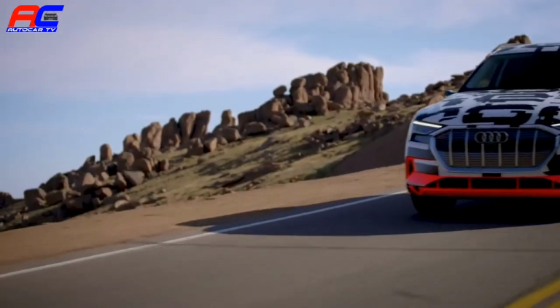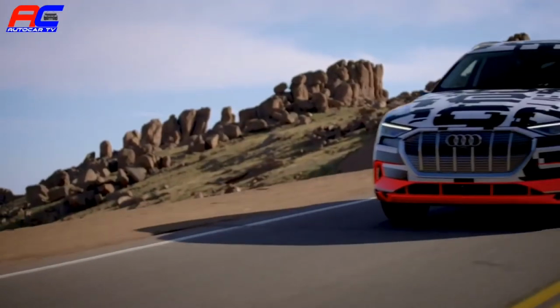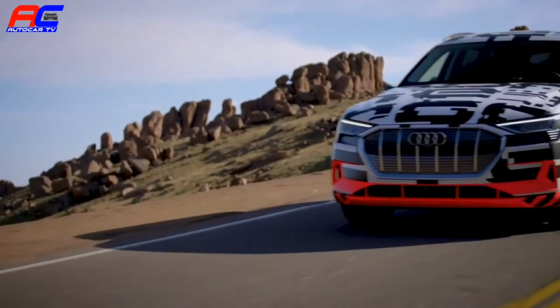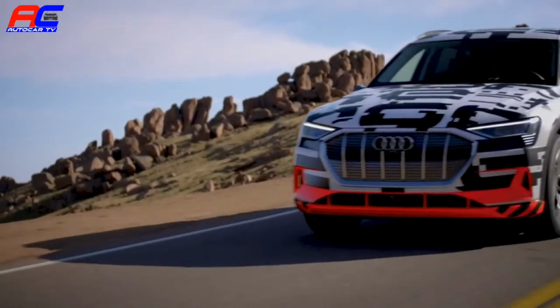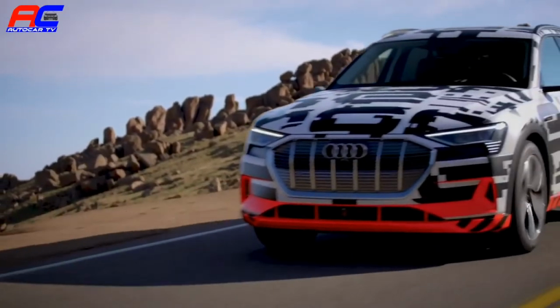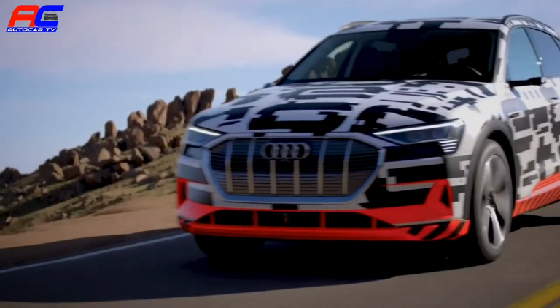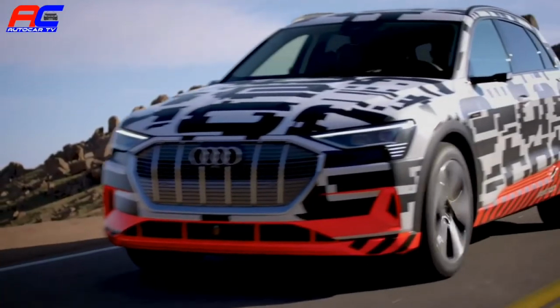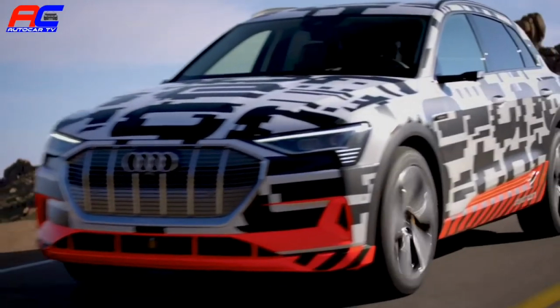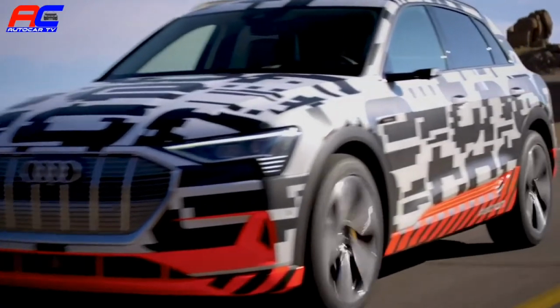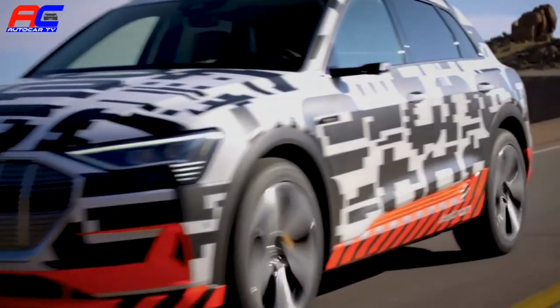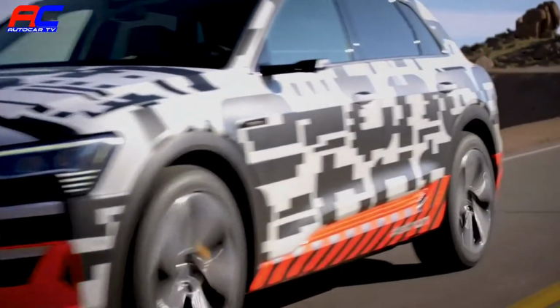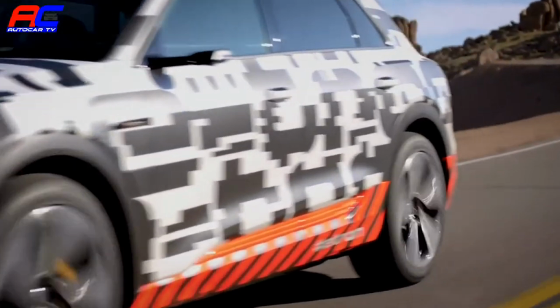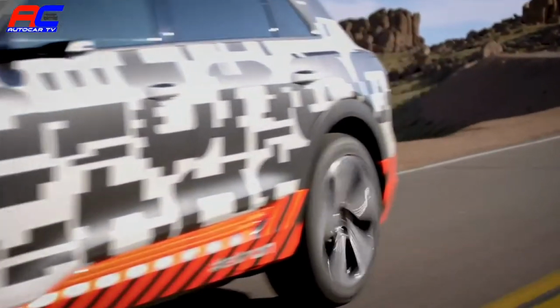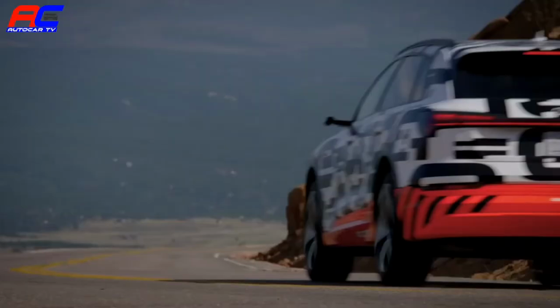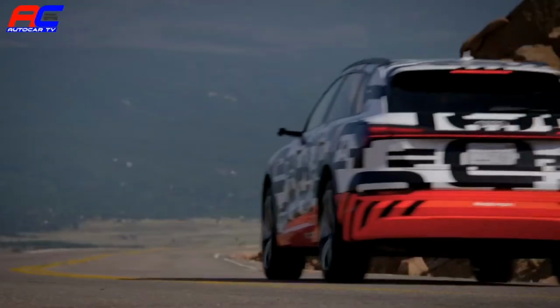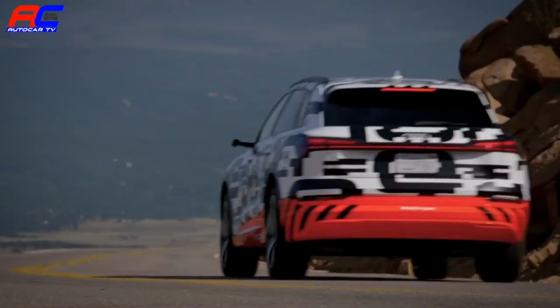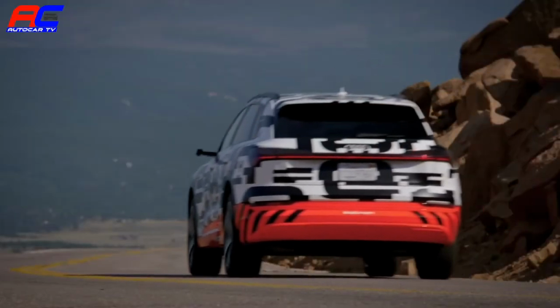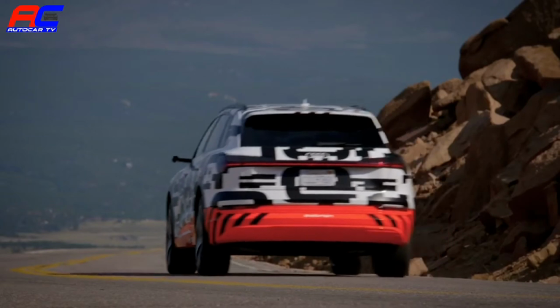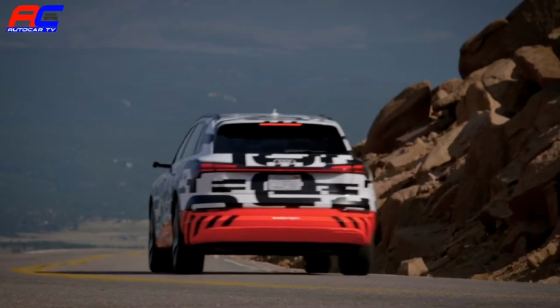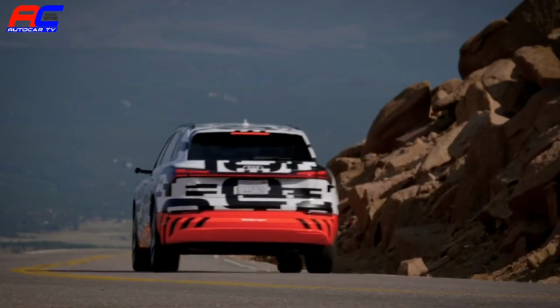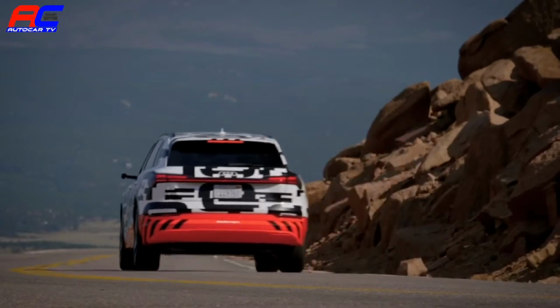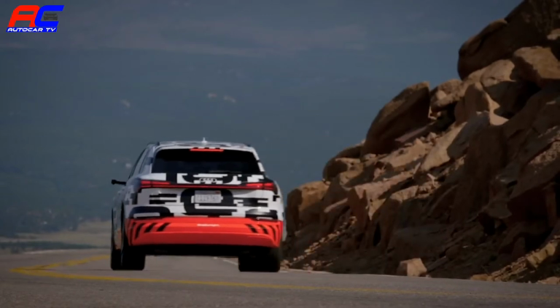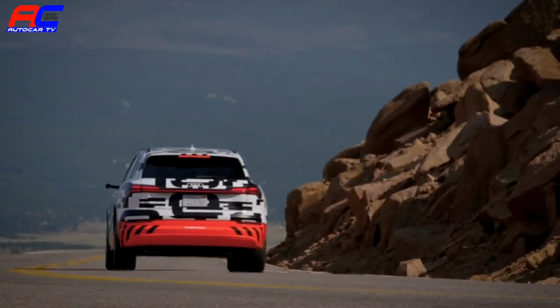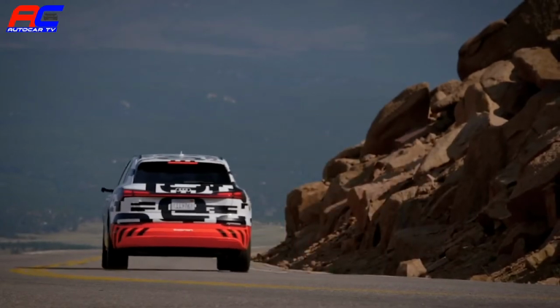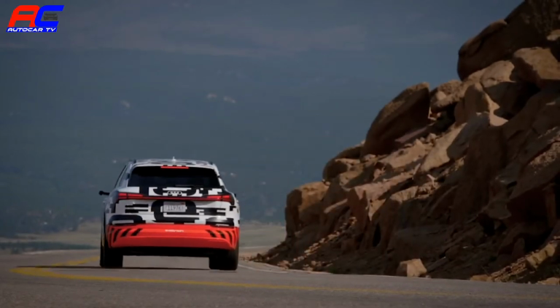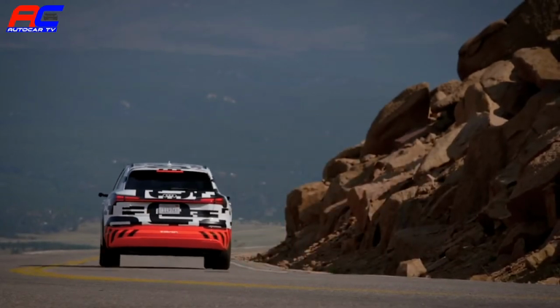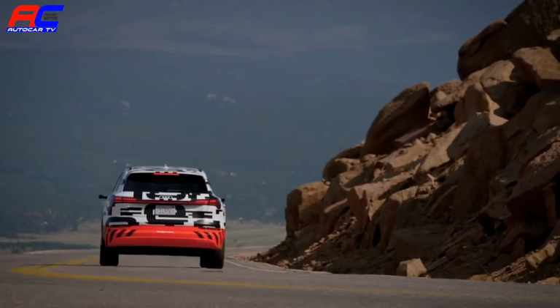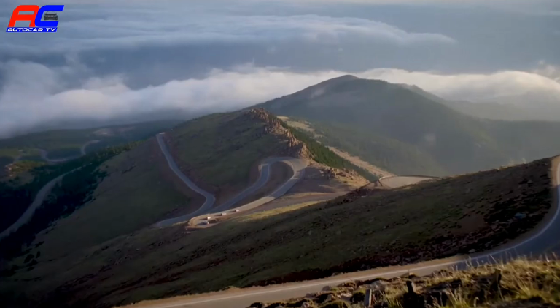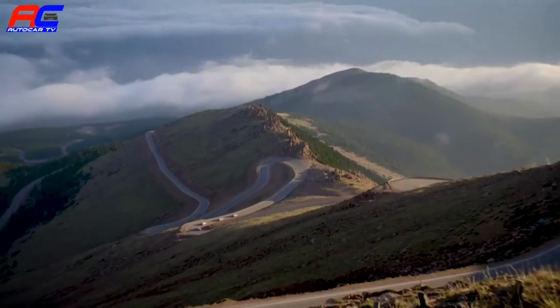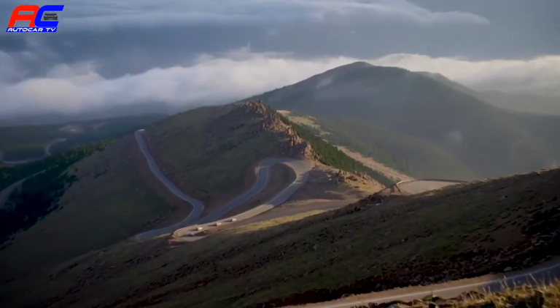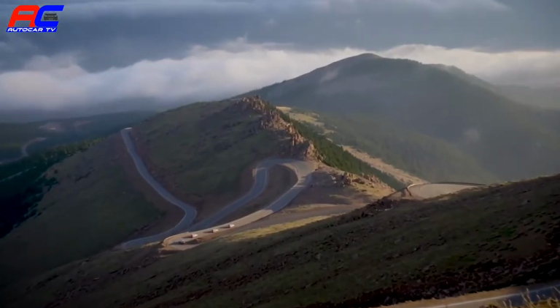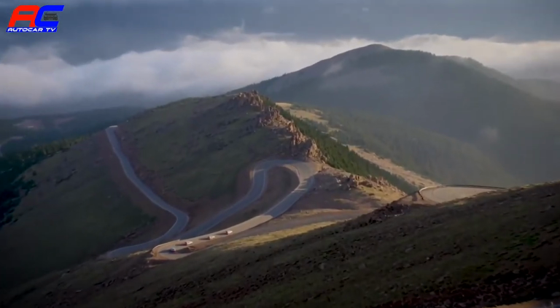31 years after Walter Röll's record drive, Audi is once again on a record-breaking scale at Pikes Peak.